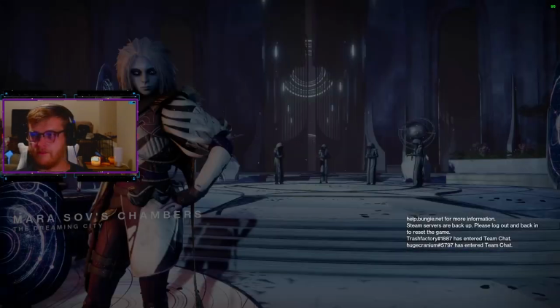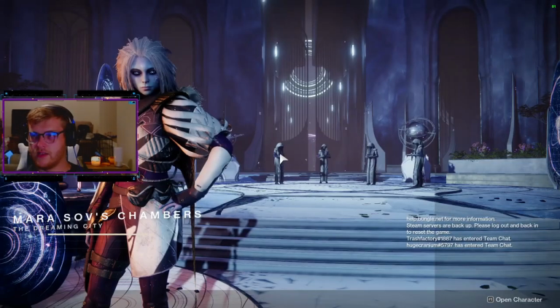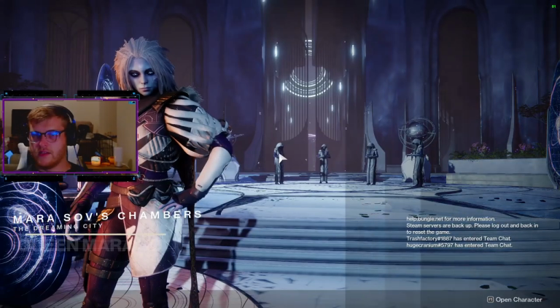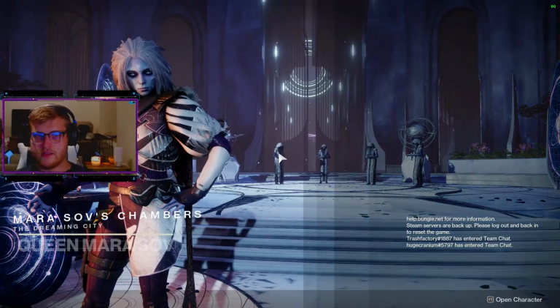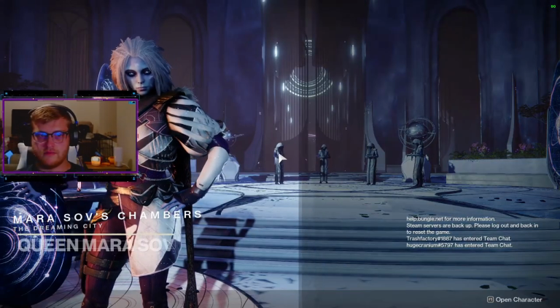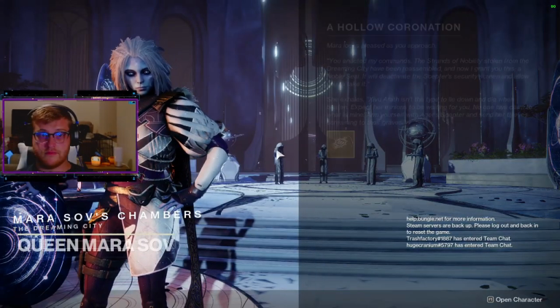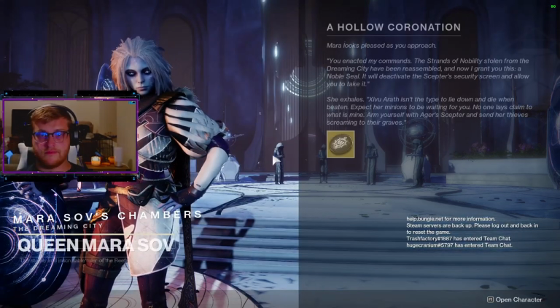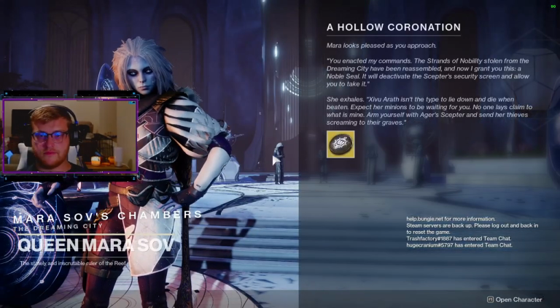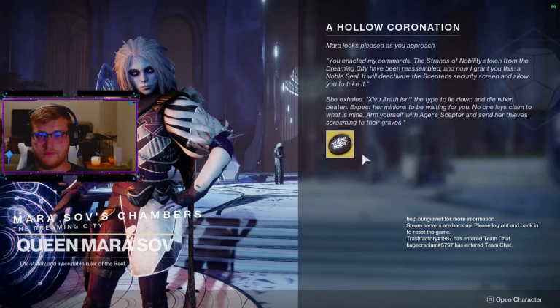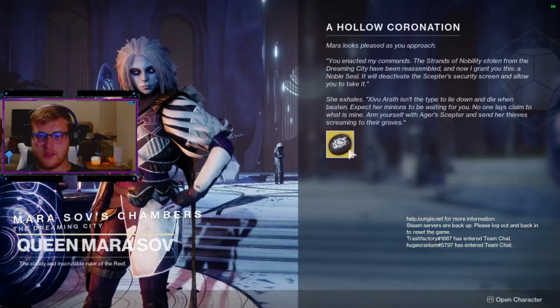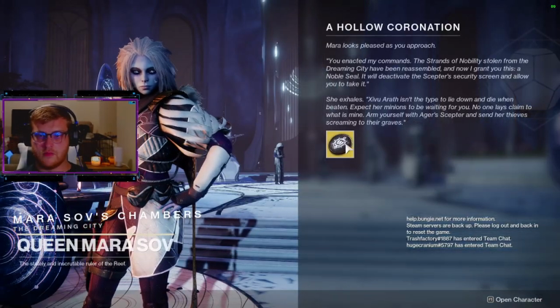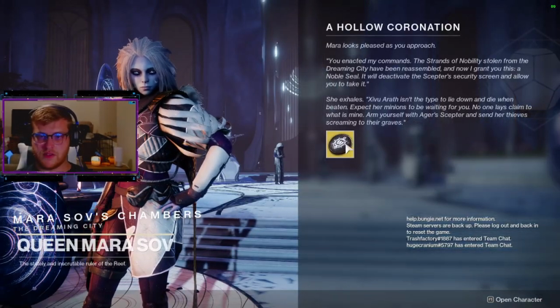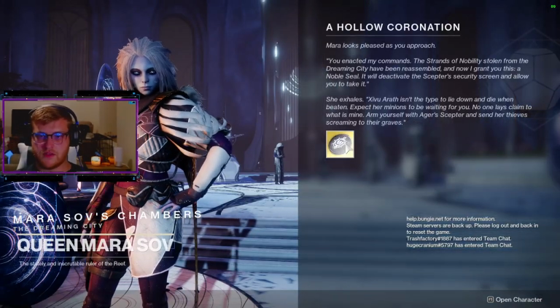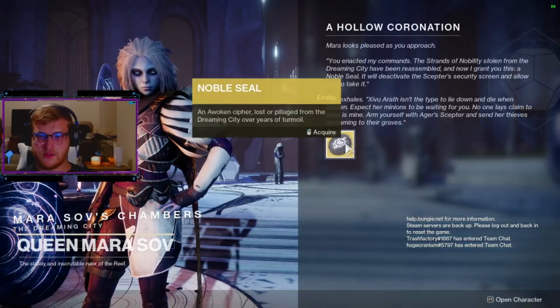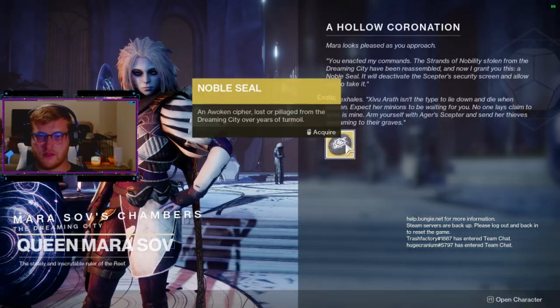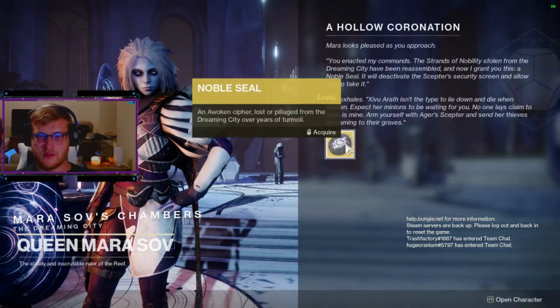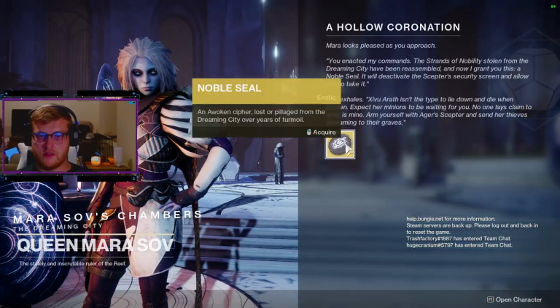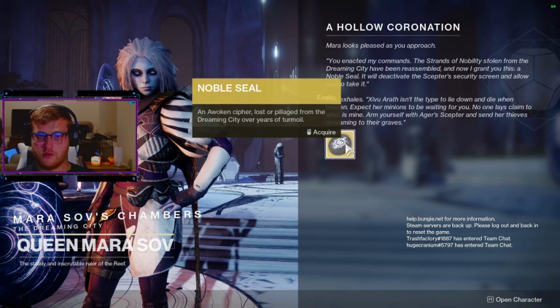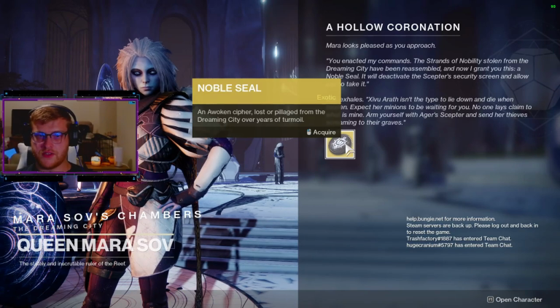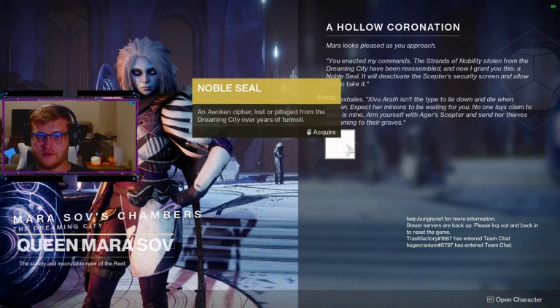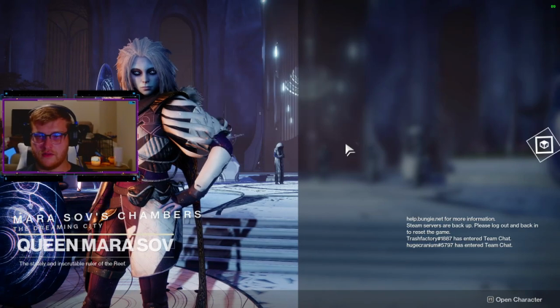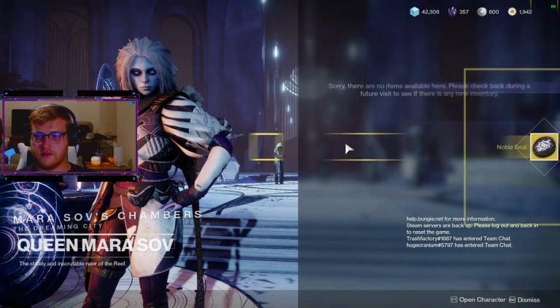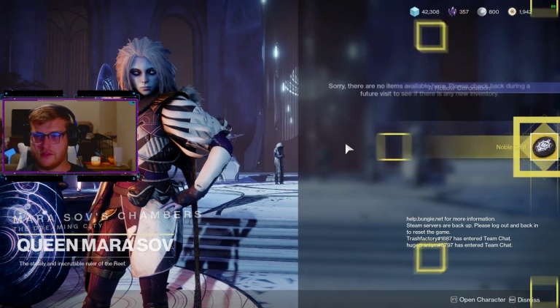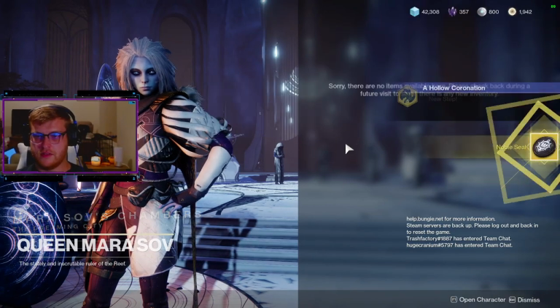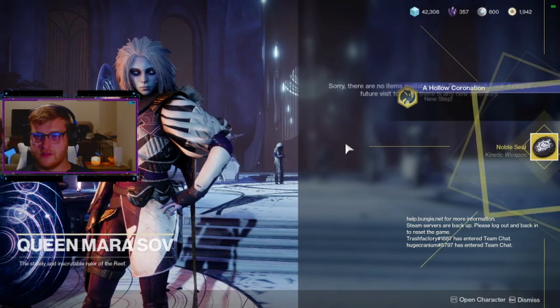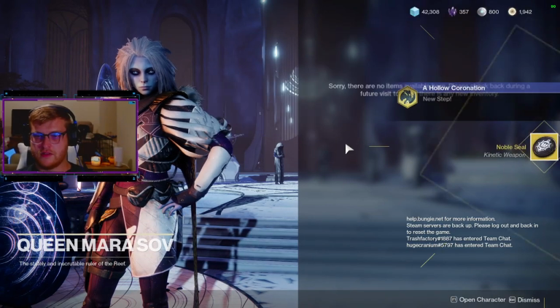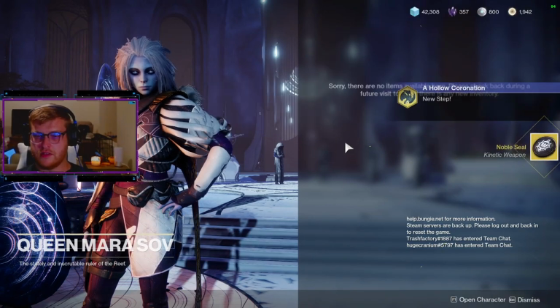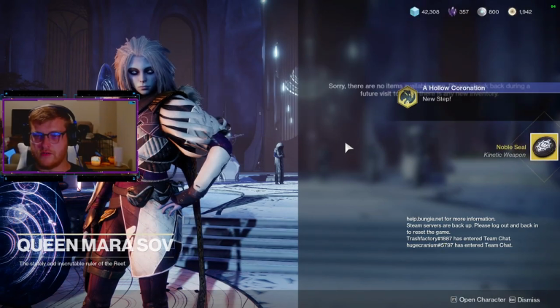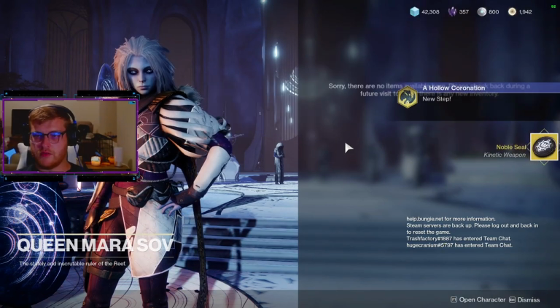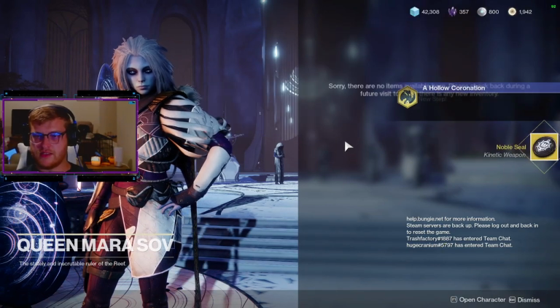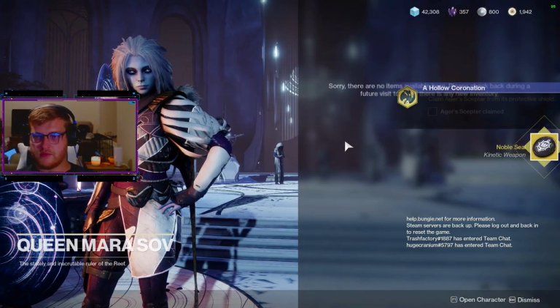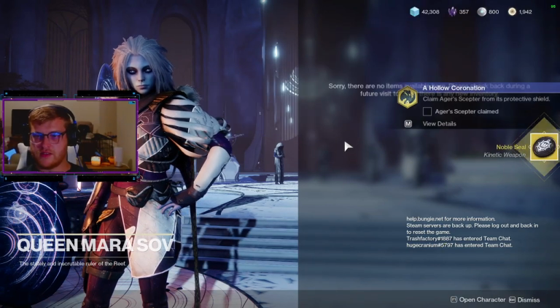Speak to Mara once again, and she will give you a Noble Seal. From here, head back to the cave, and Agur's Scepter will be yours.